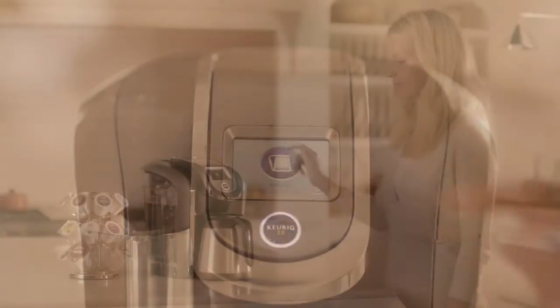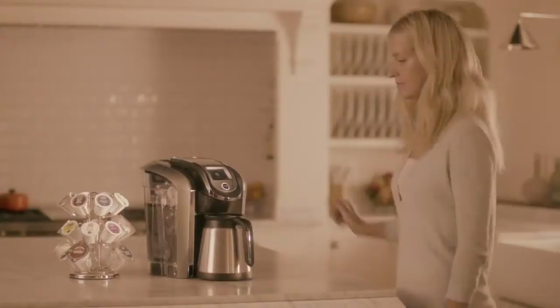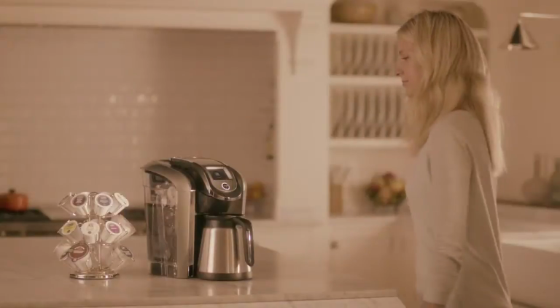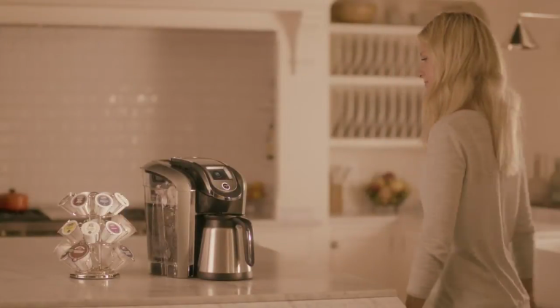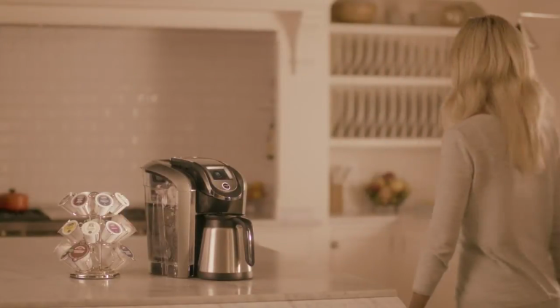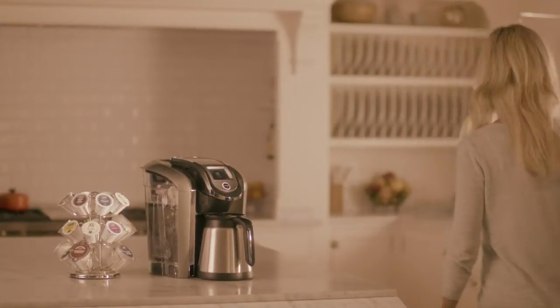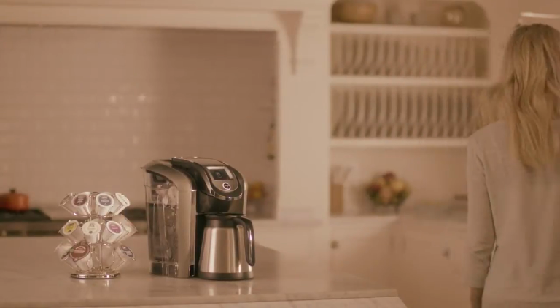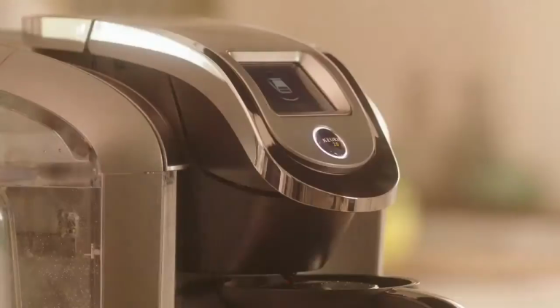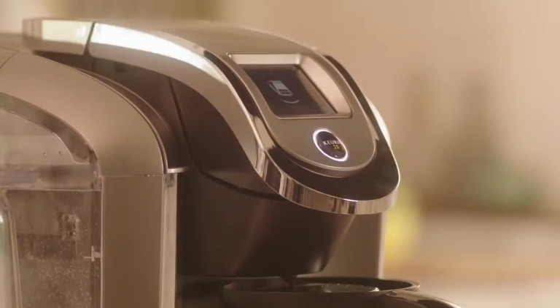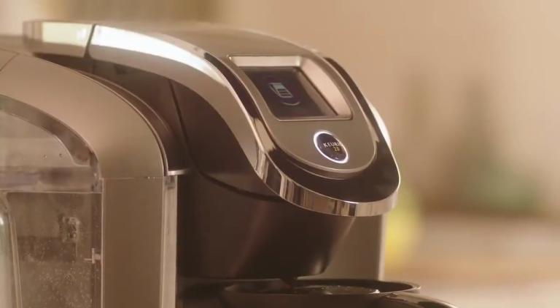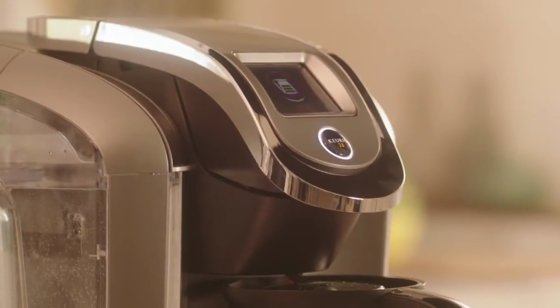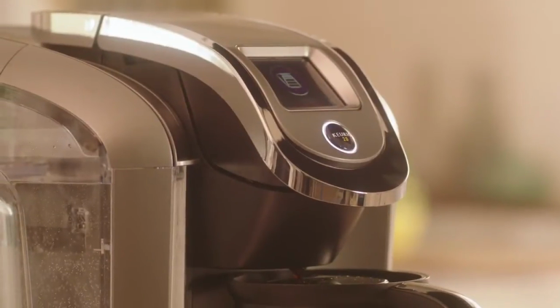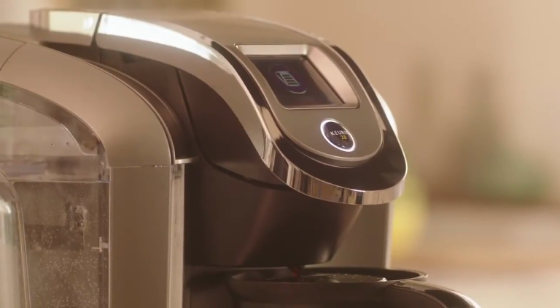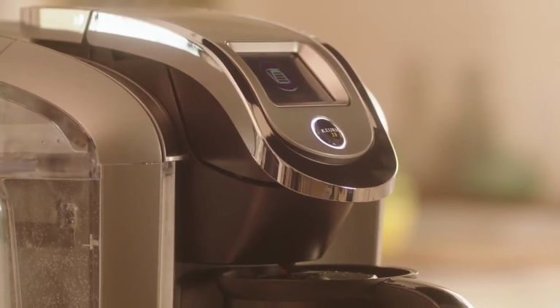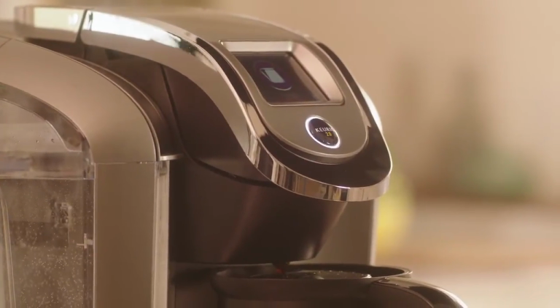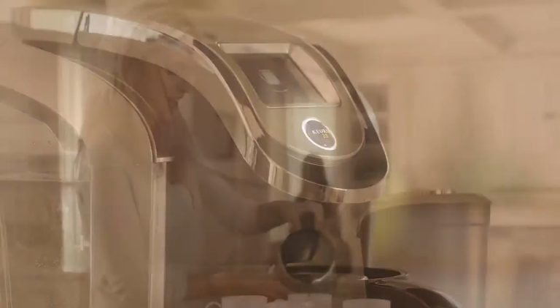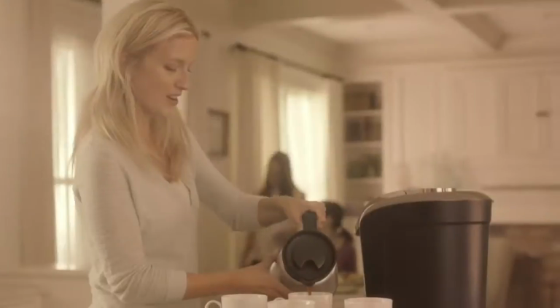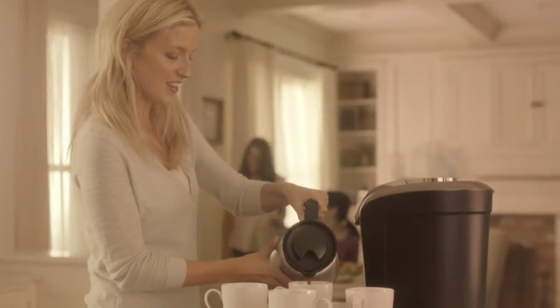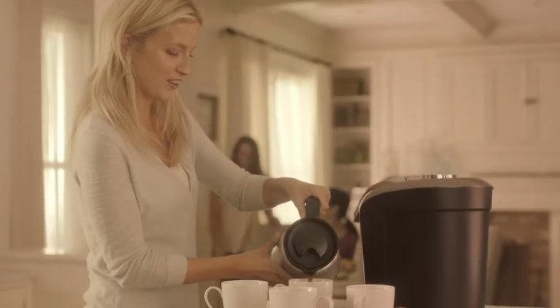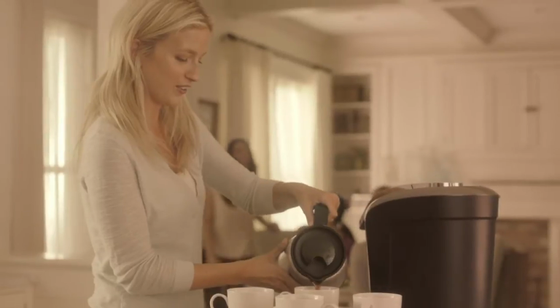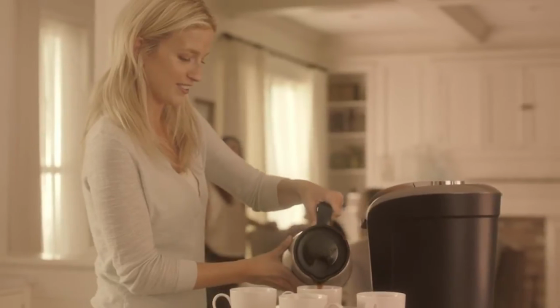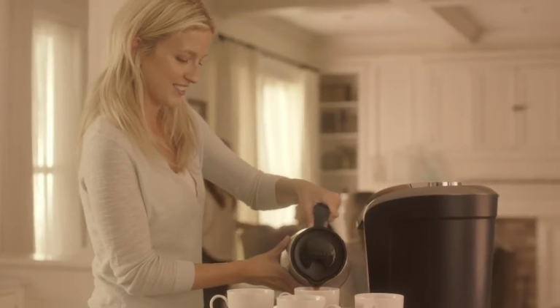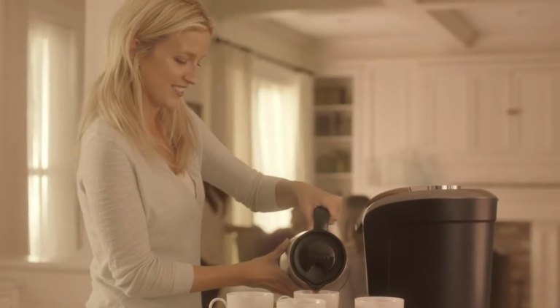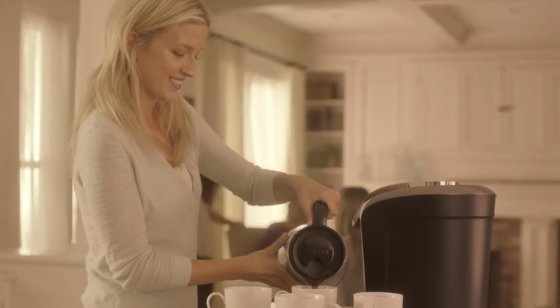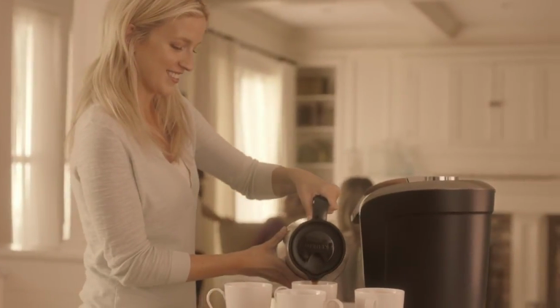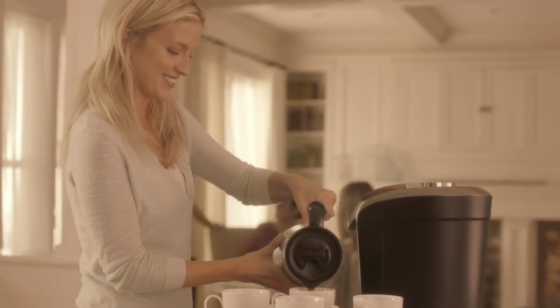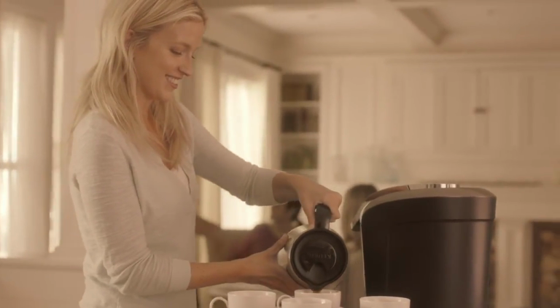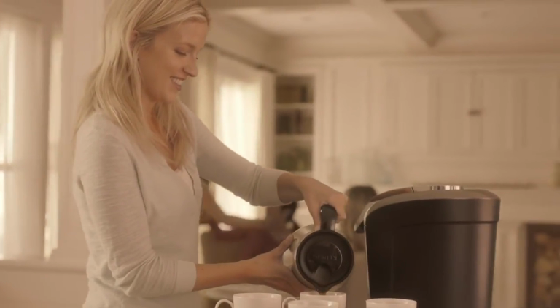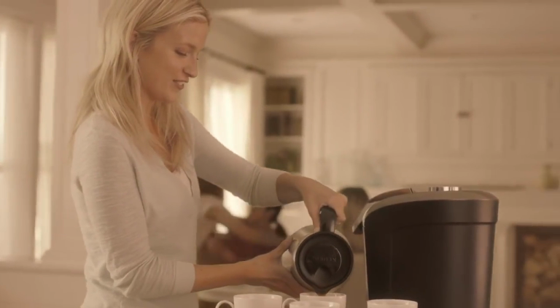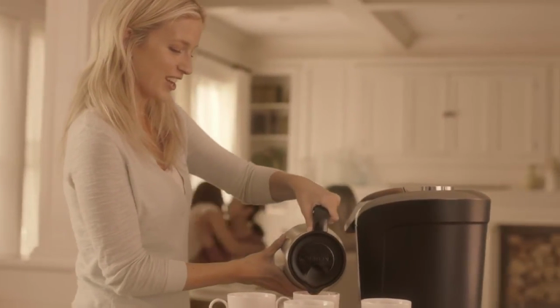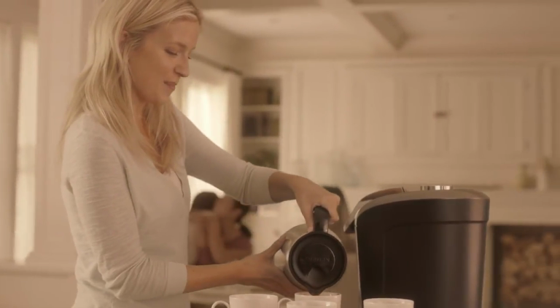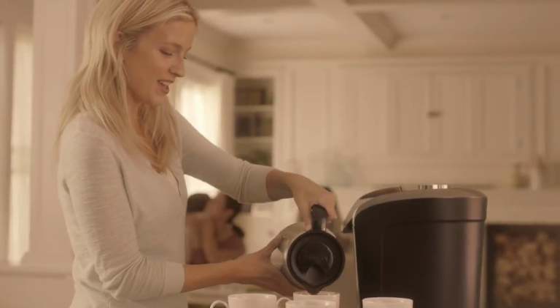Now select a brew size and press brew. A full carafe takes about 3 minutes. When brewing is complete, simply serve and enjoy. It's that simple.